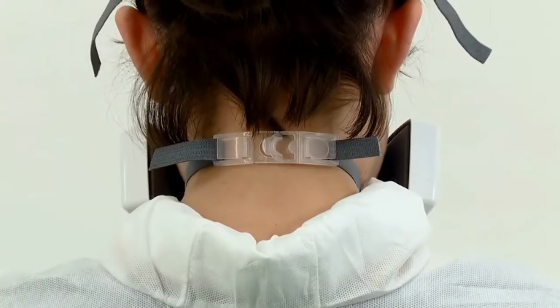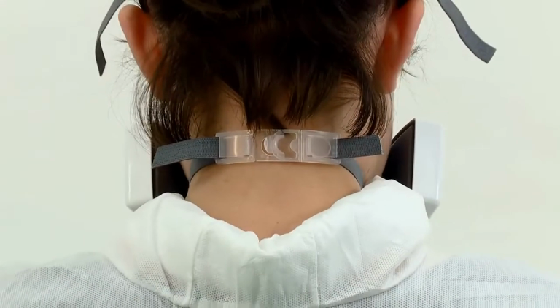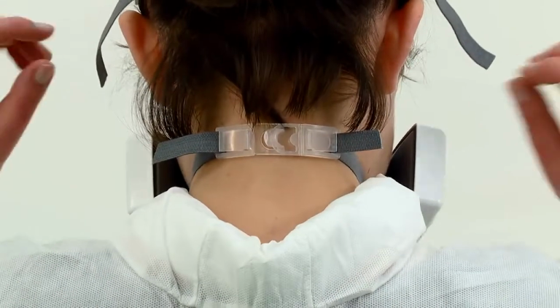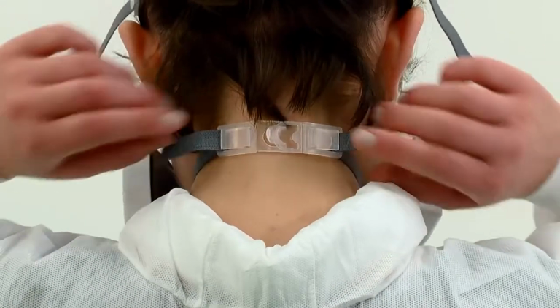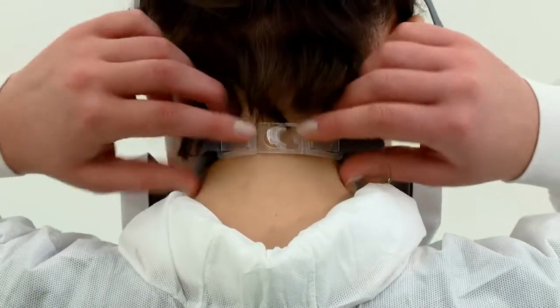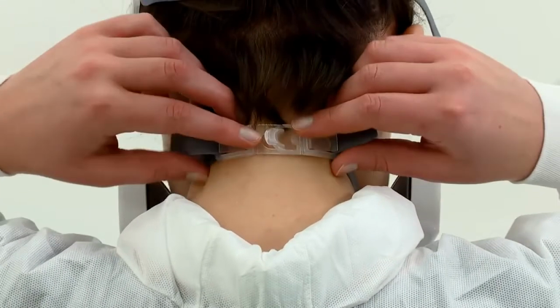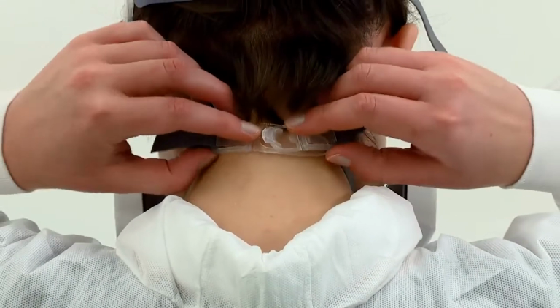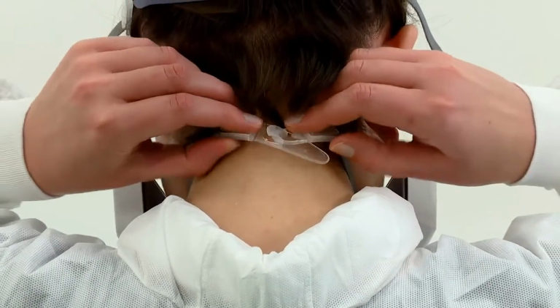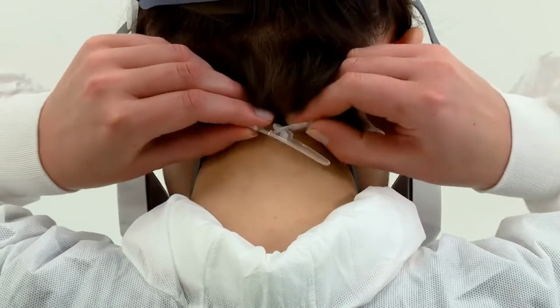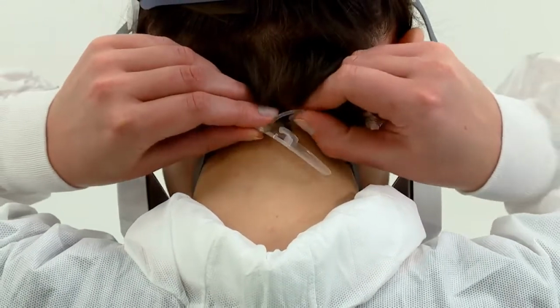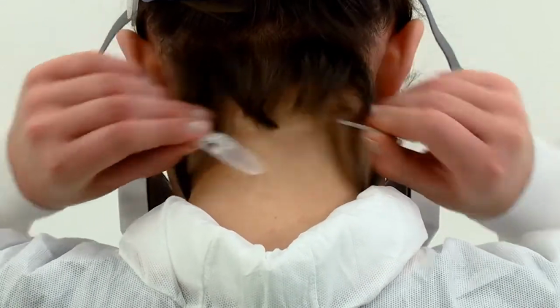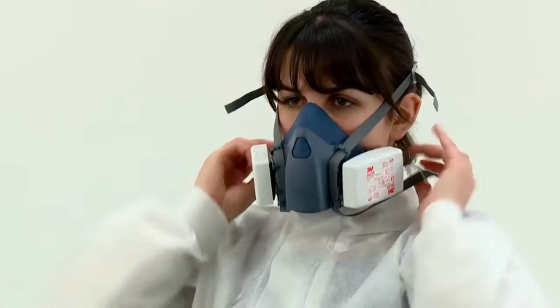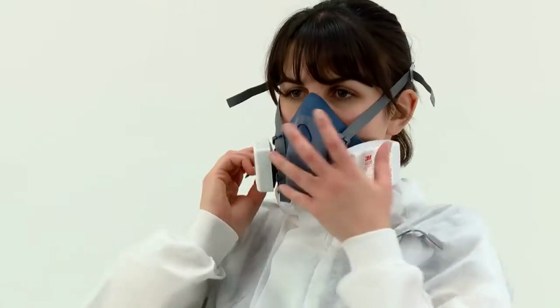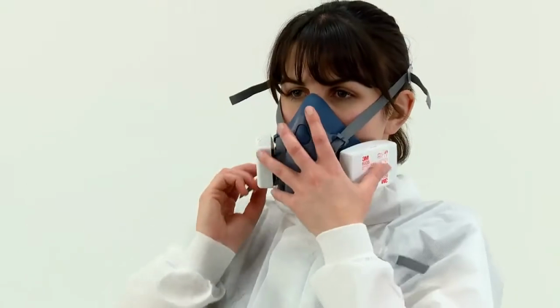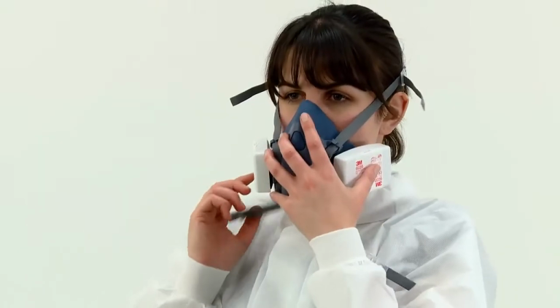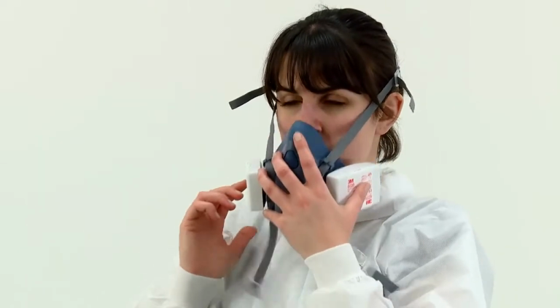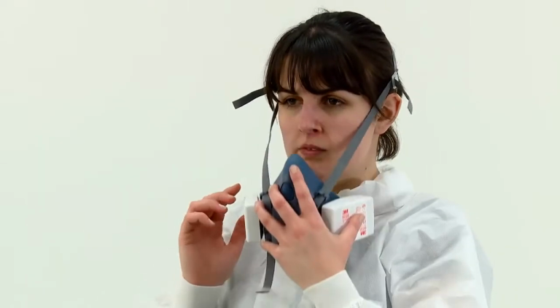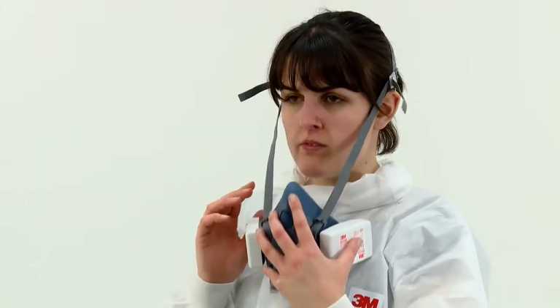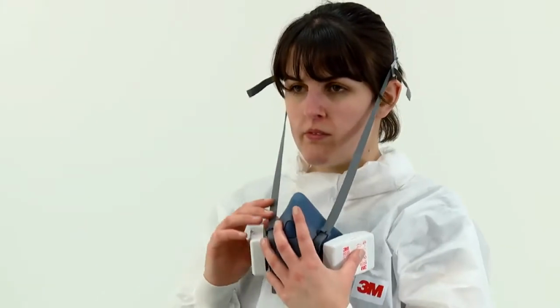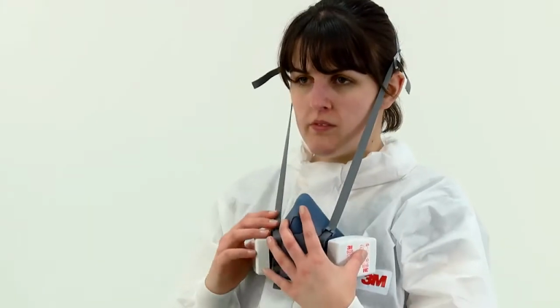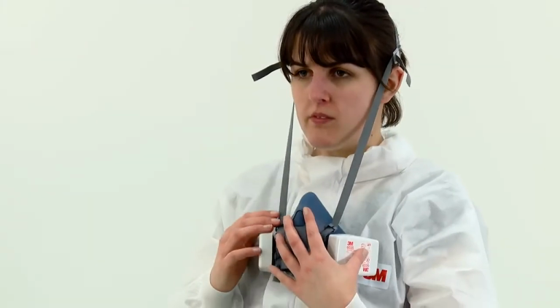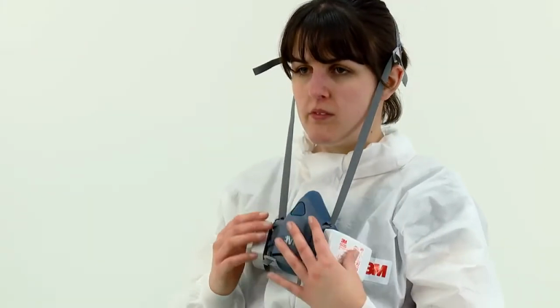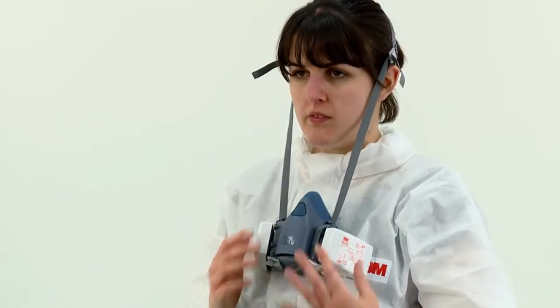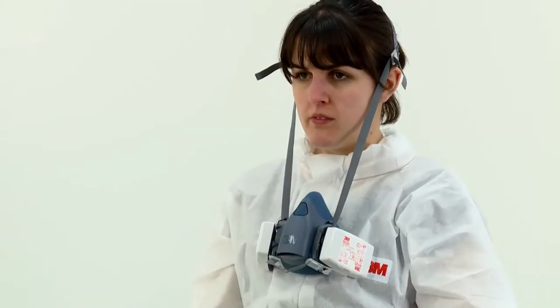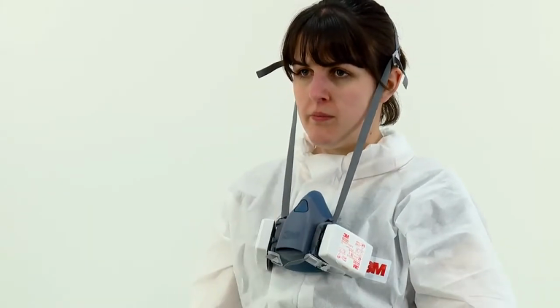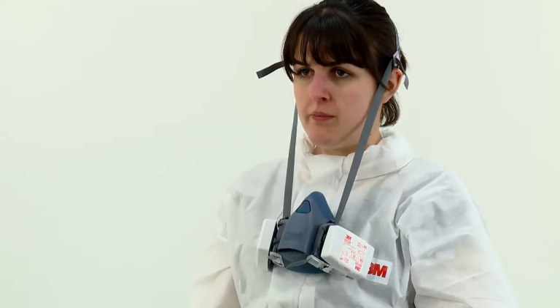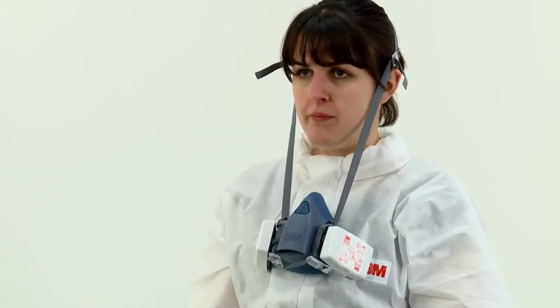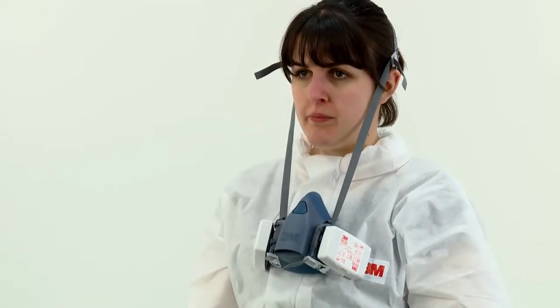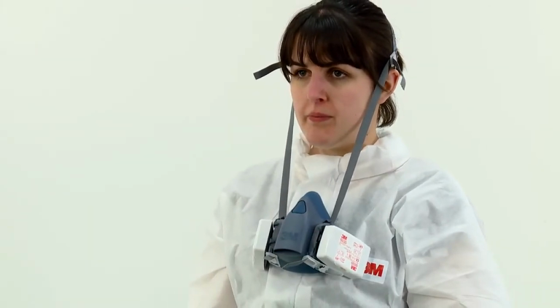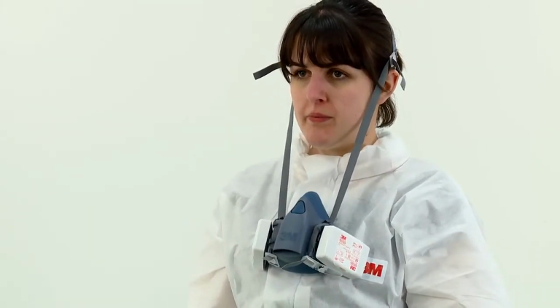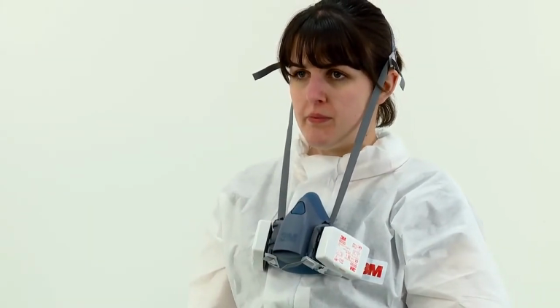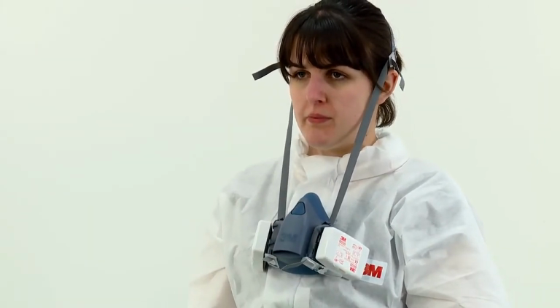The 7500 series reusable respirator may also be used in an optional drop-down mode. See instruction booklet for further details.